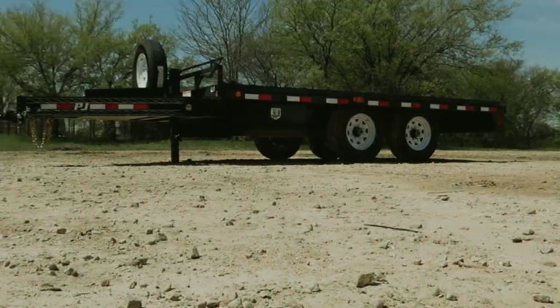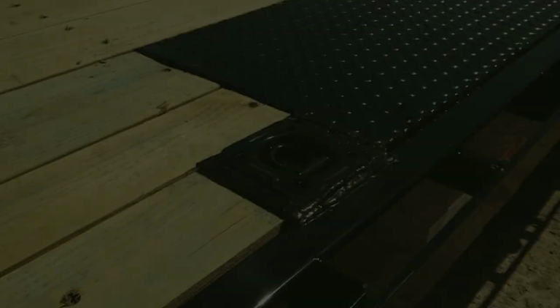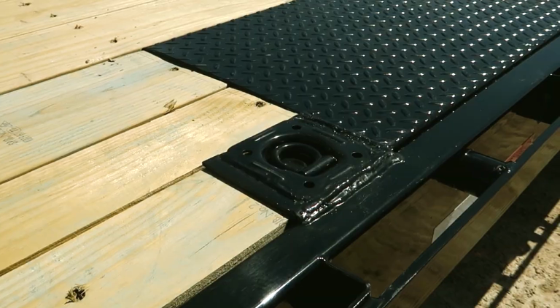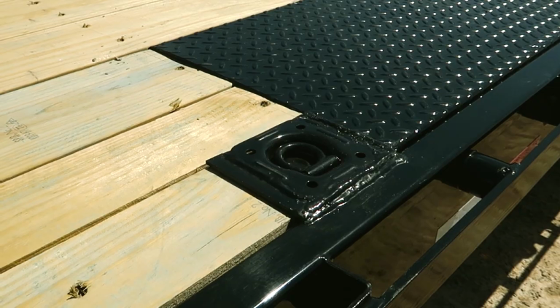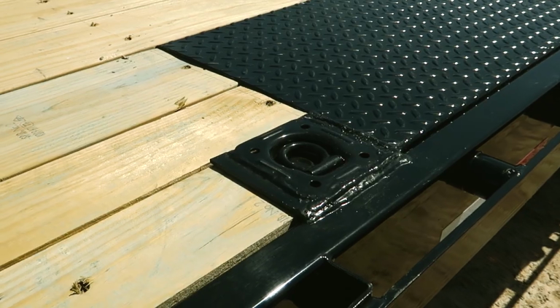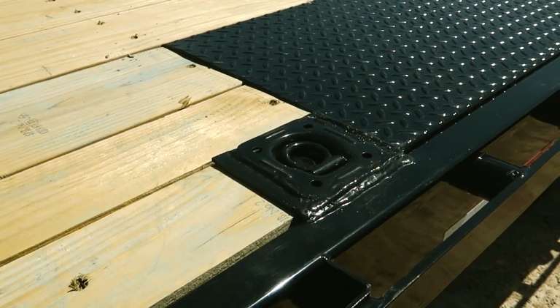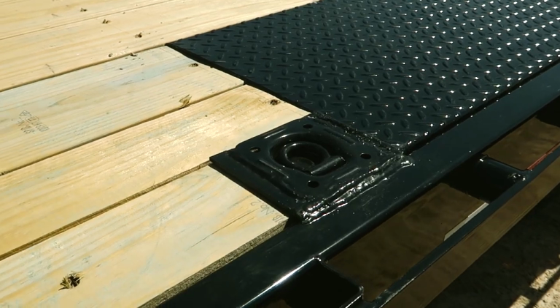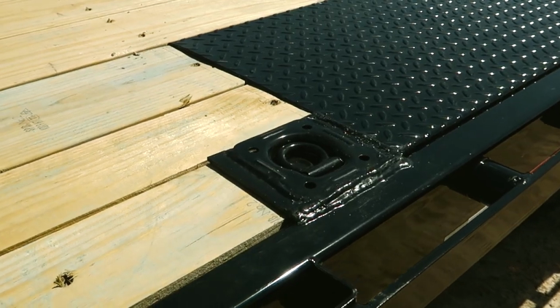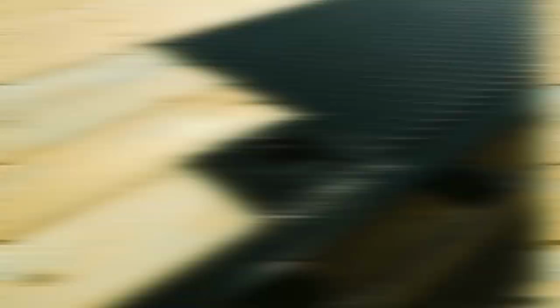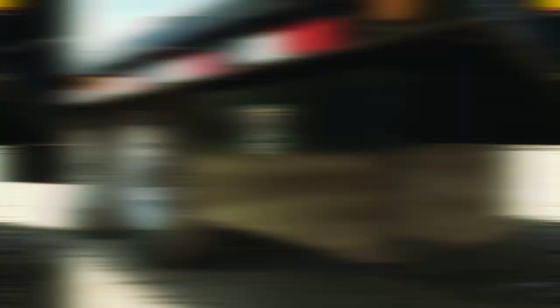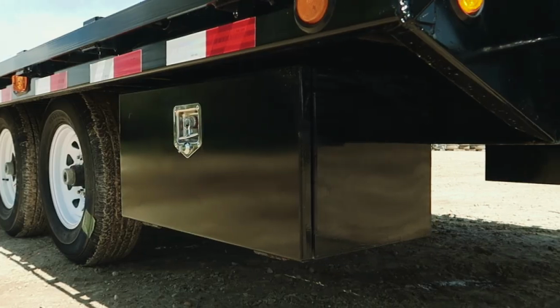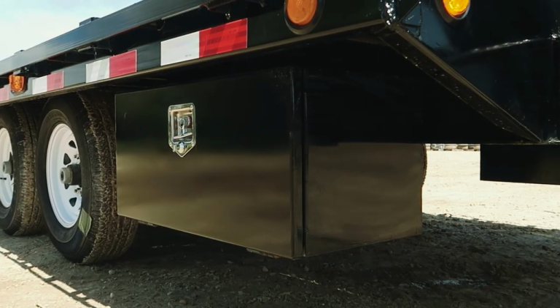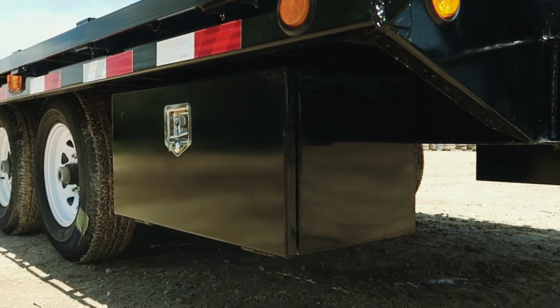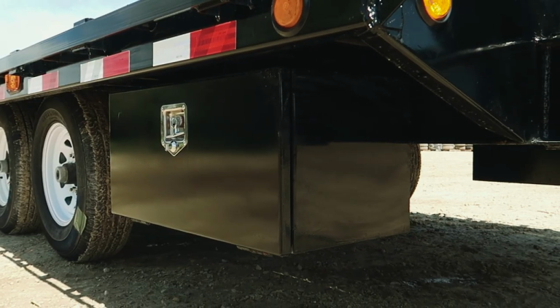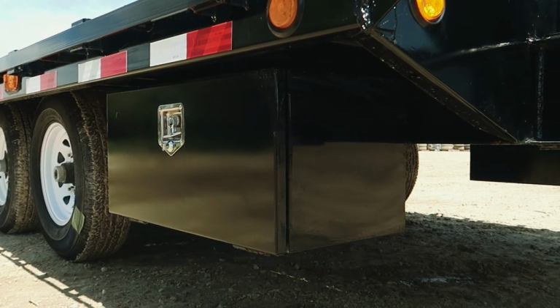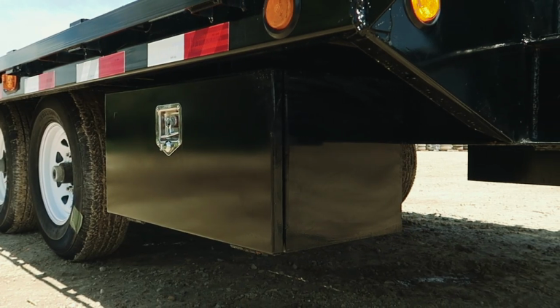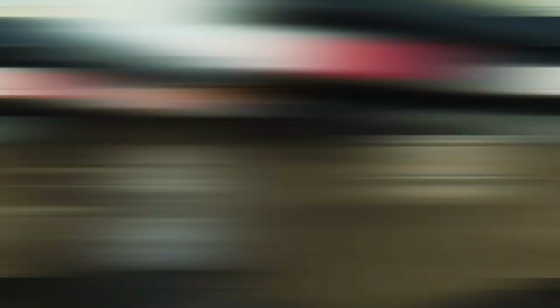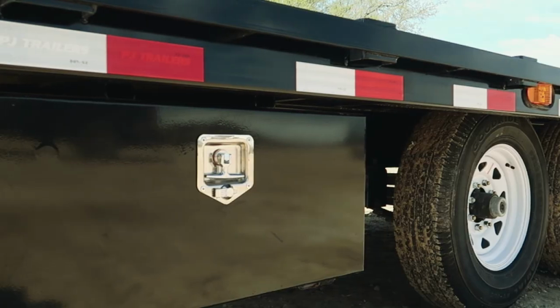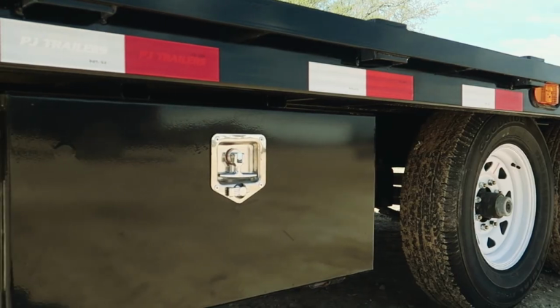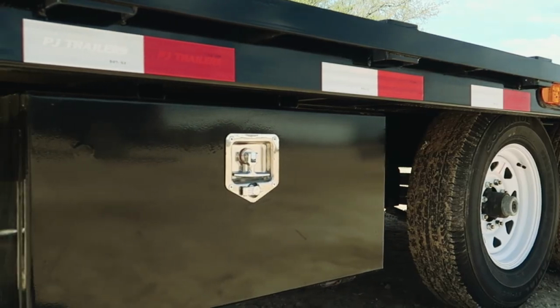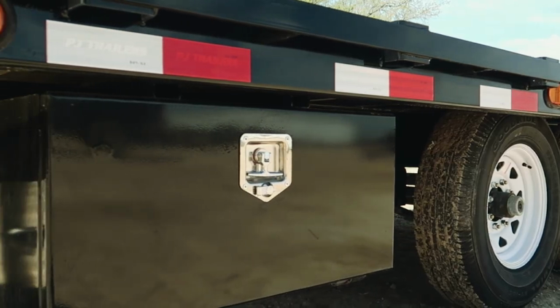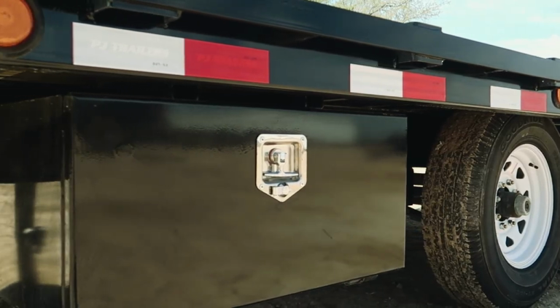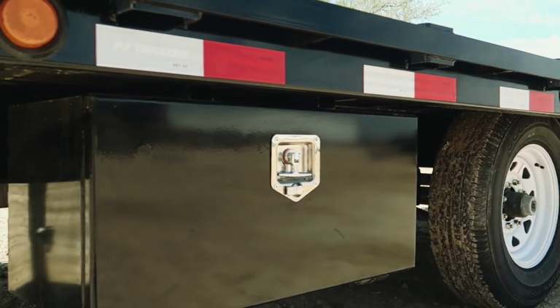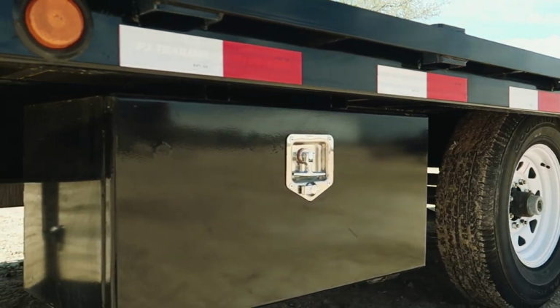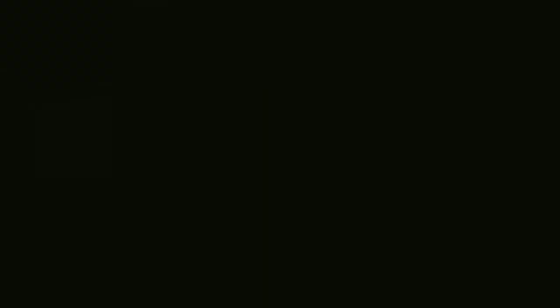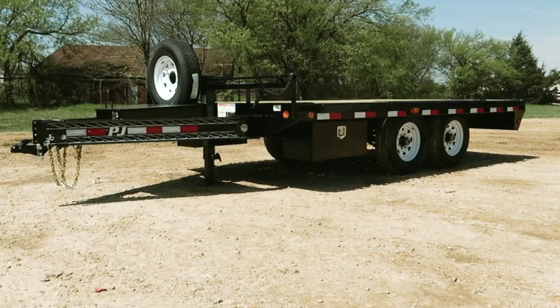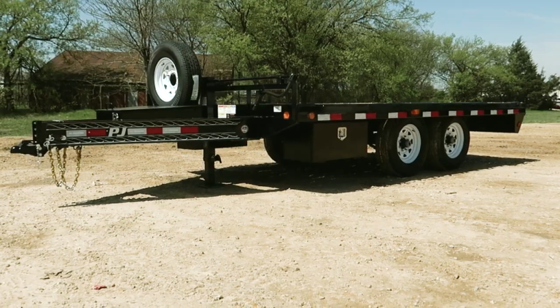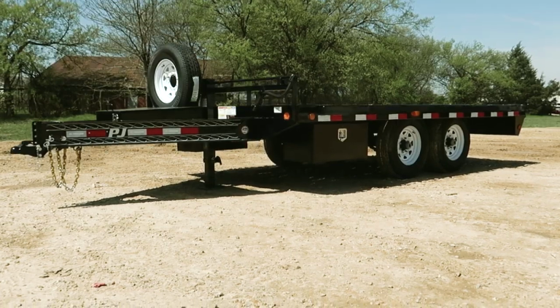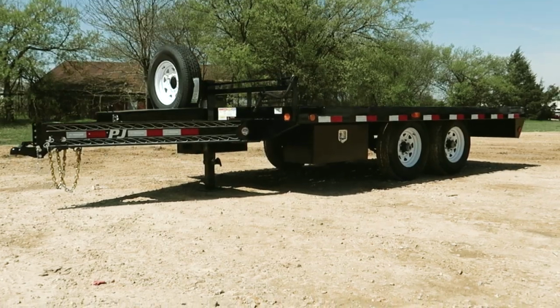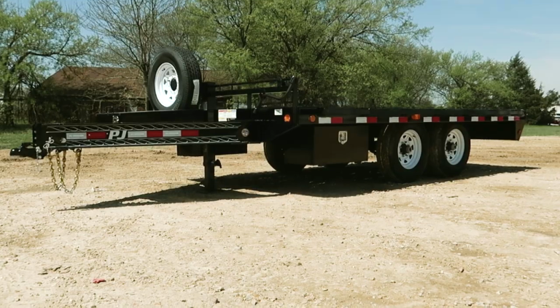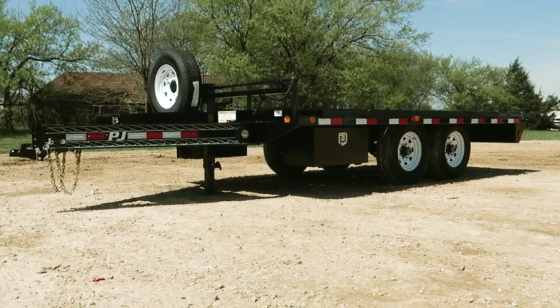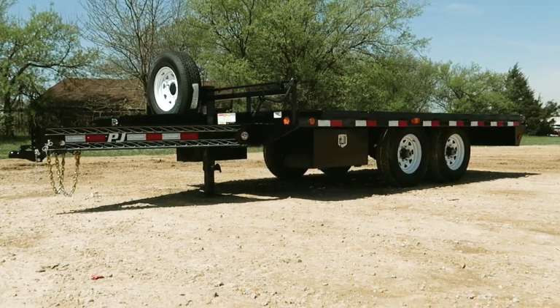Four pairs of flush-mounted D-rings and two side toolboxes provide tons of options for tying down and storing straps and accessories.